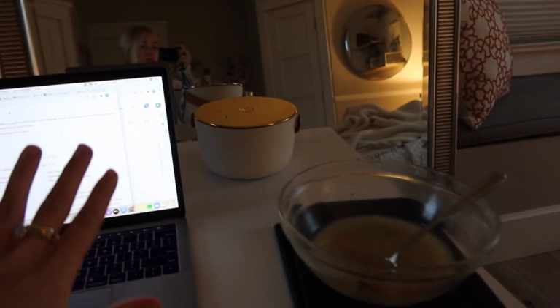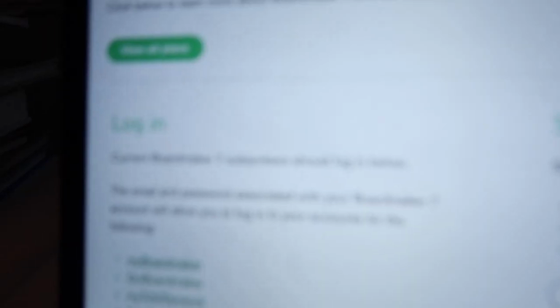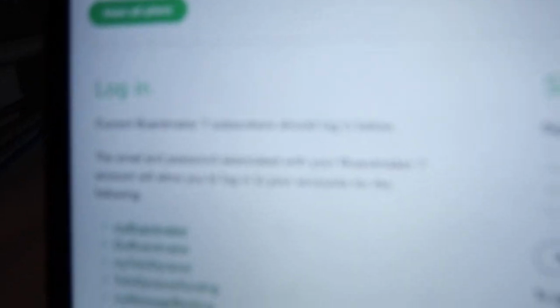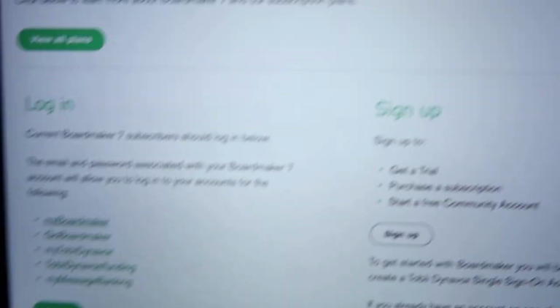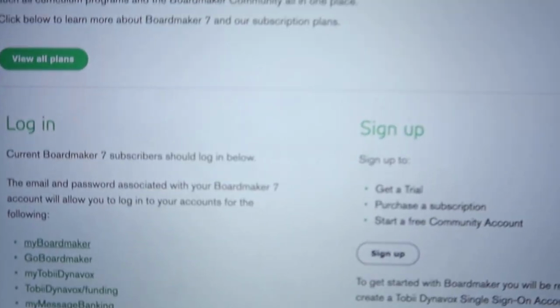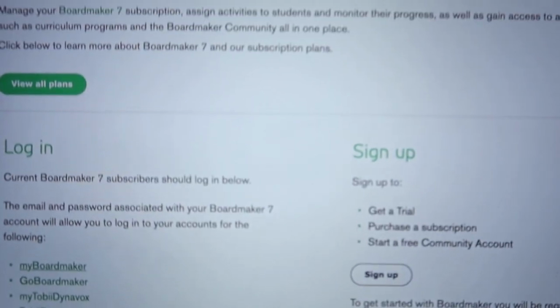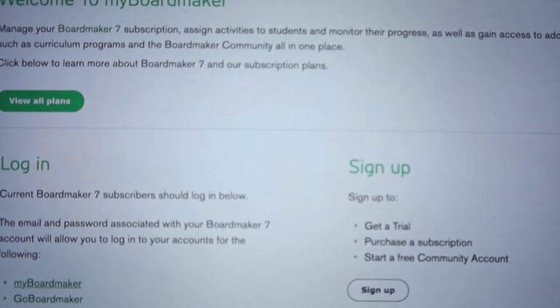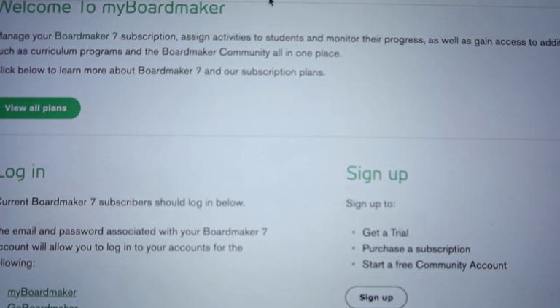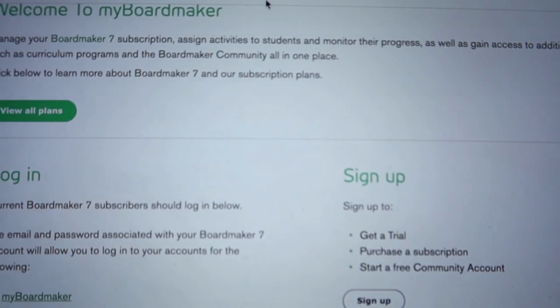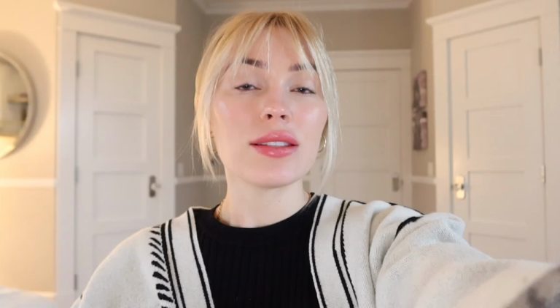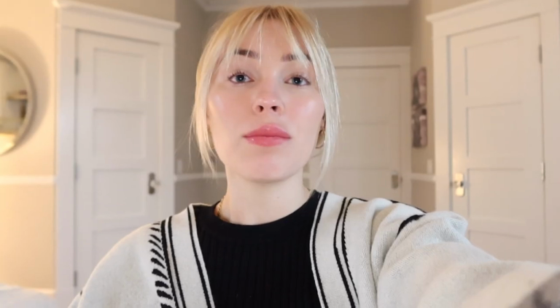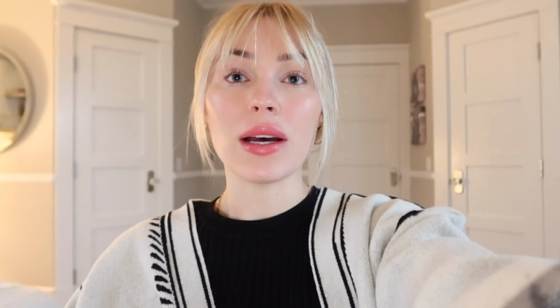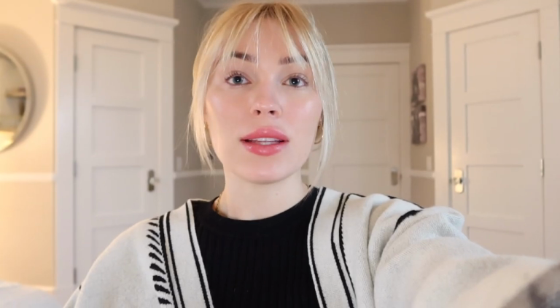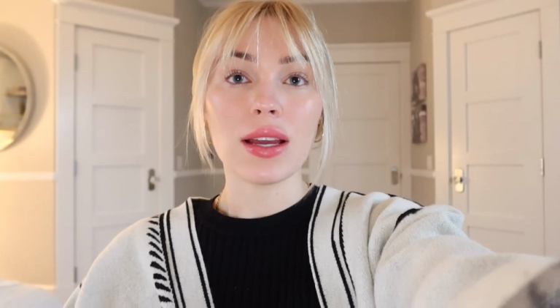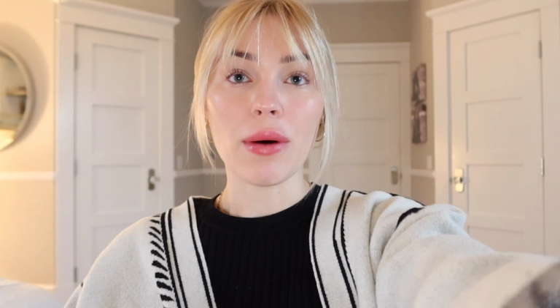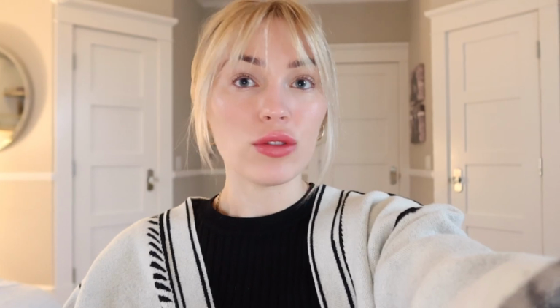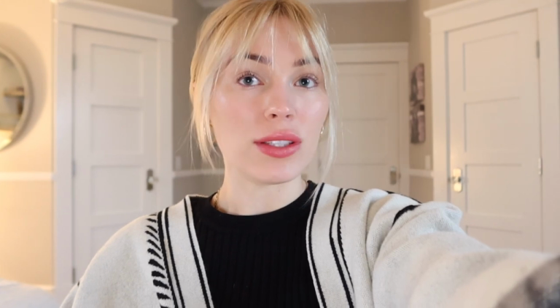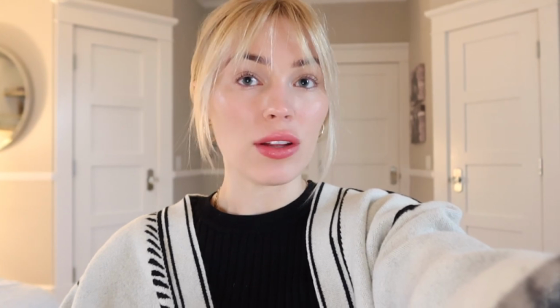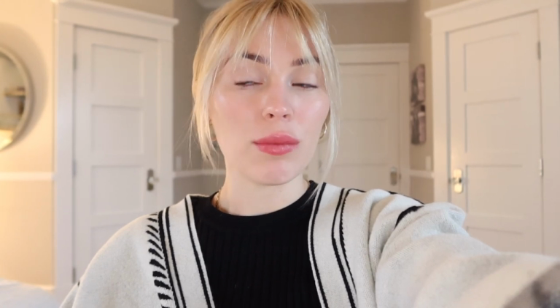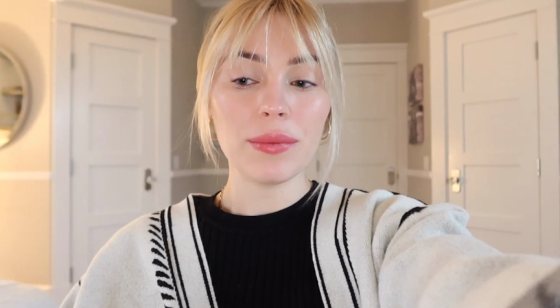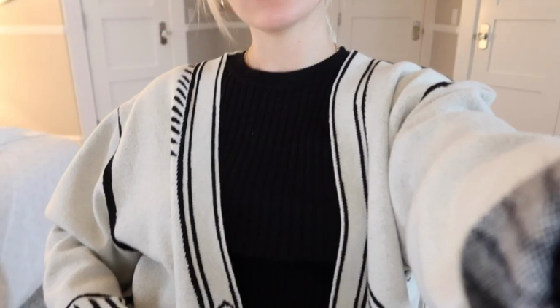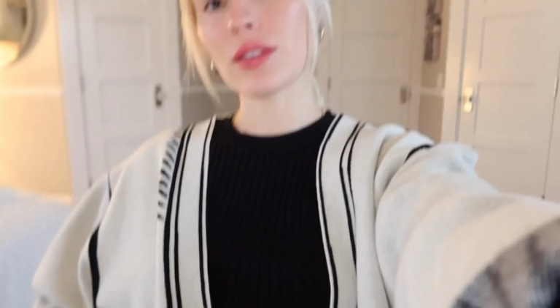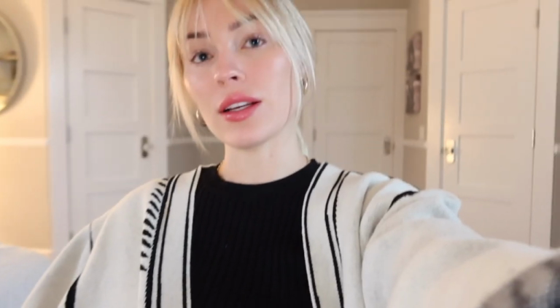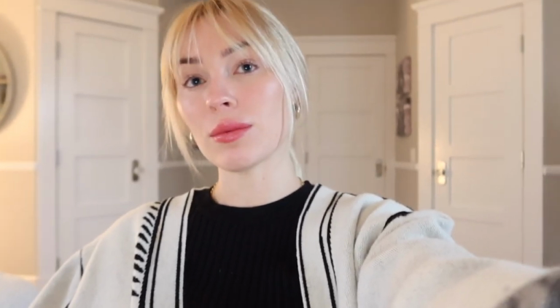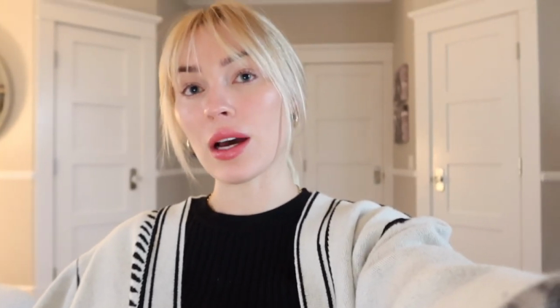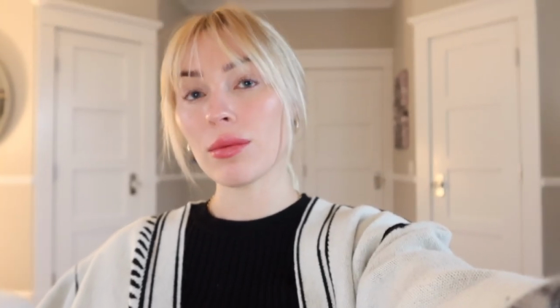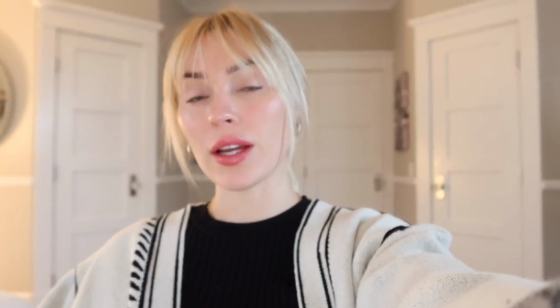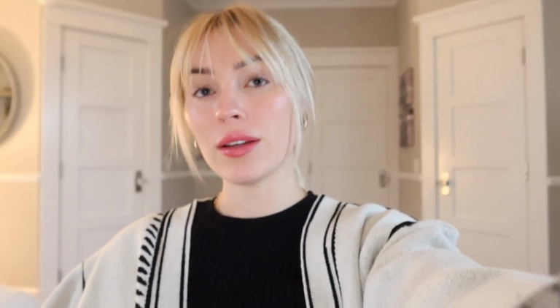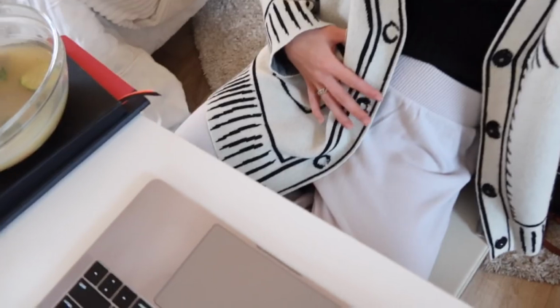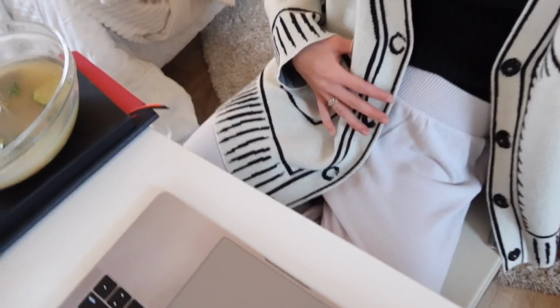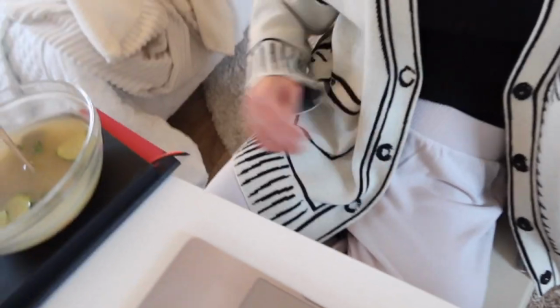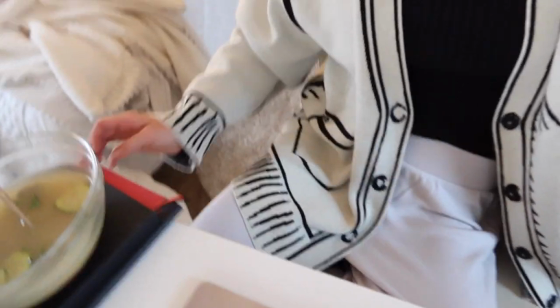I'm trying to figure out board maker. This is the best thing about doing teletherapy — you look nice up top, right? Little do people know.